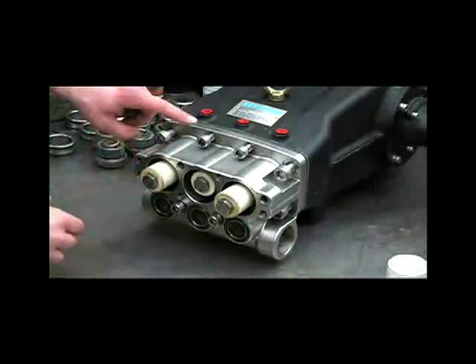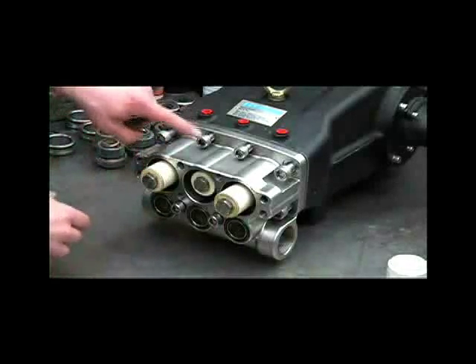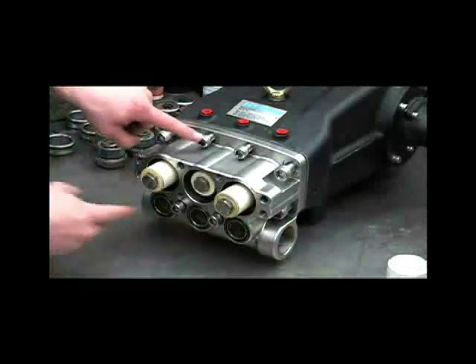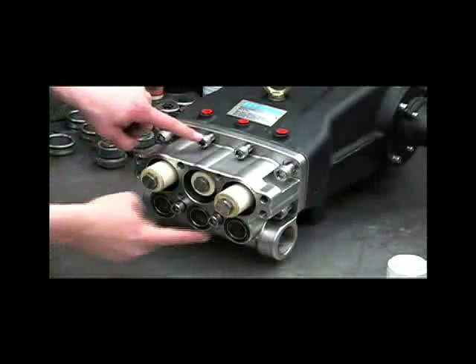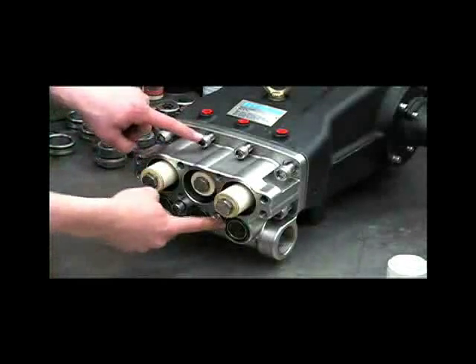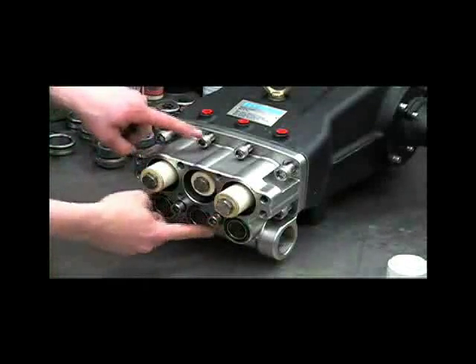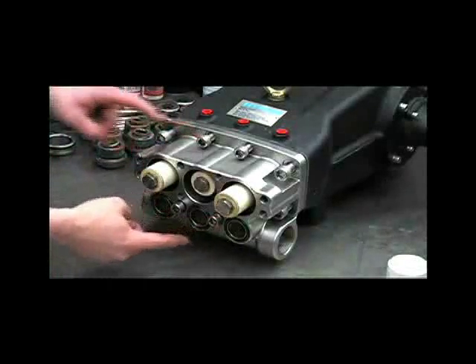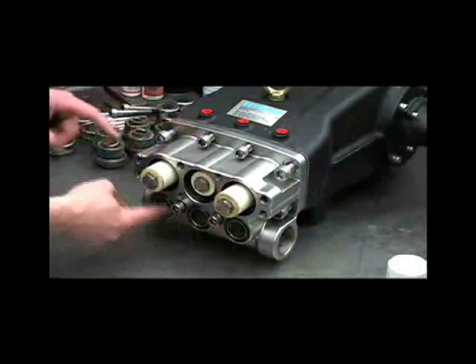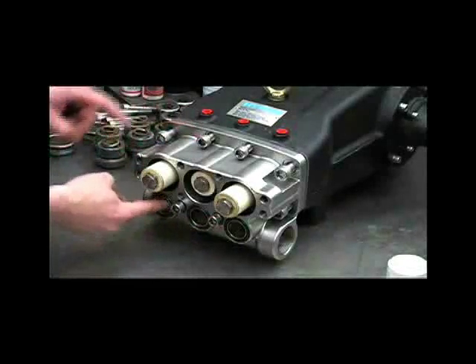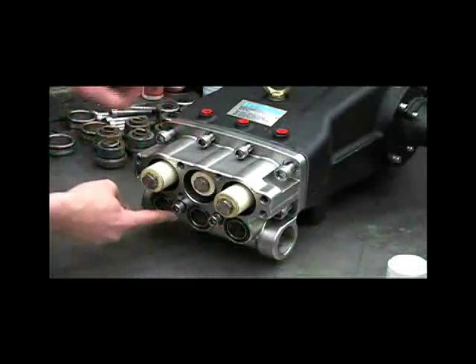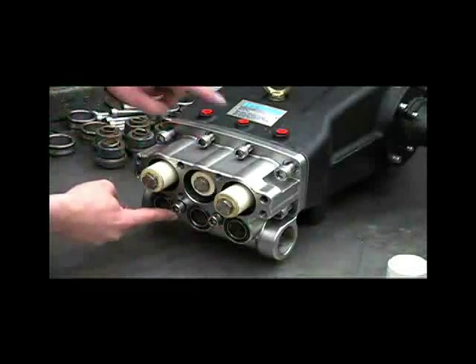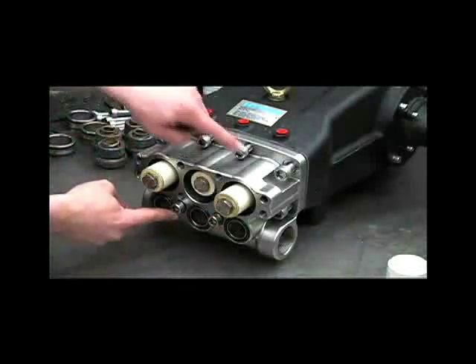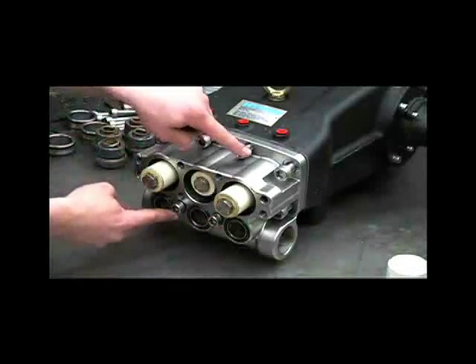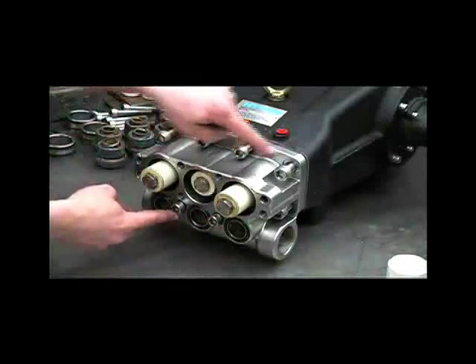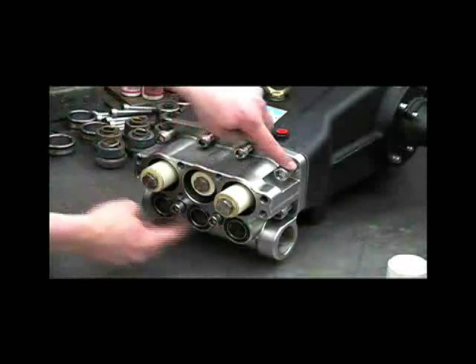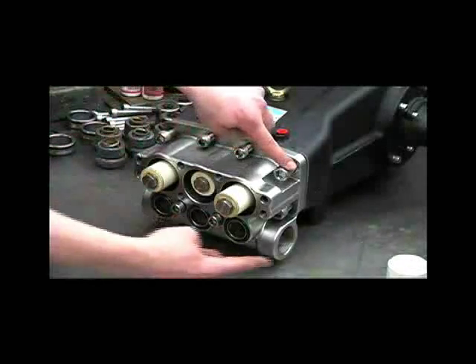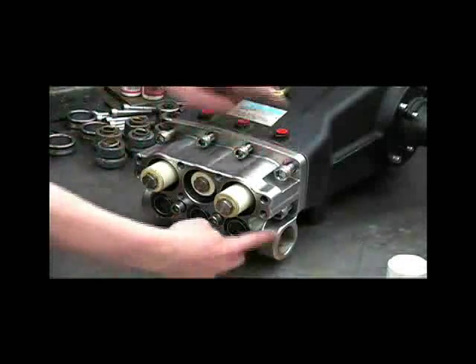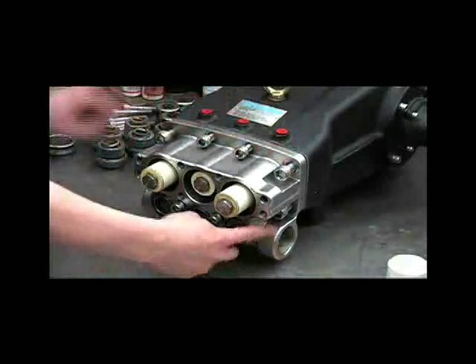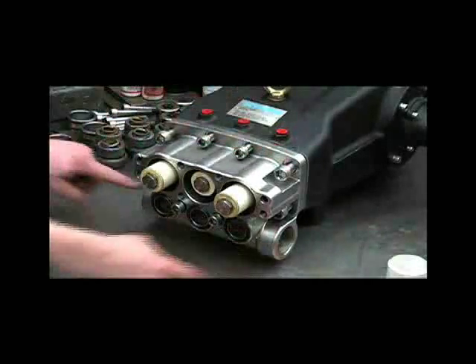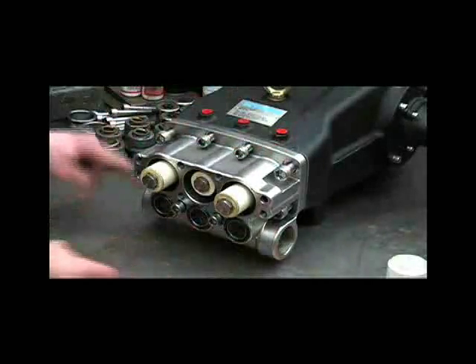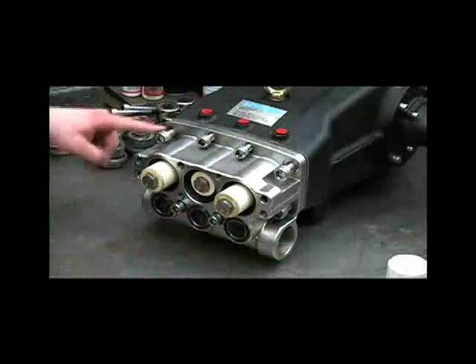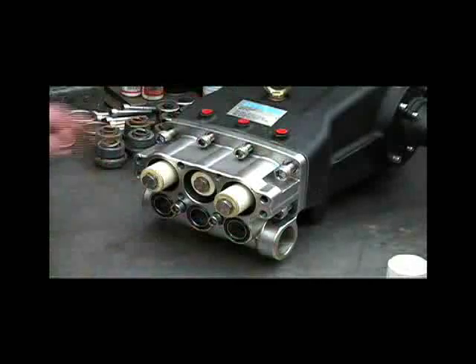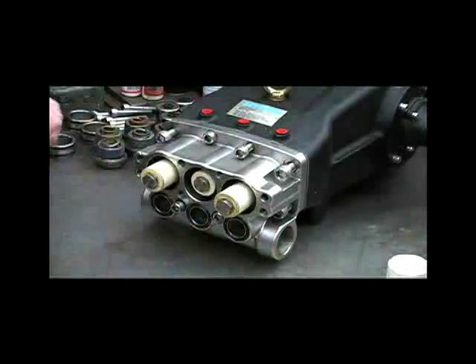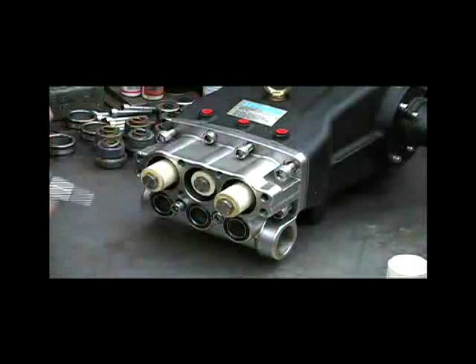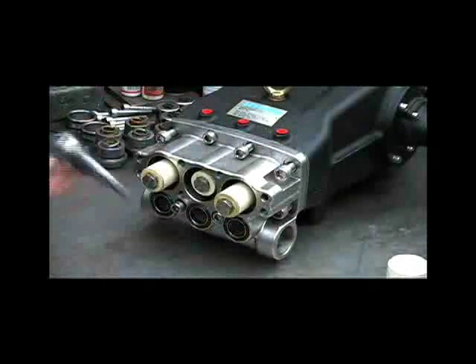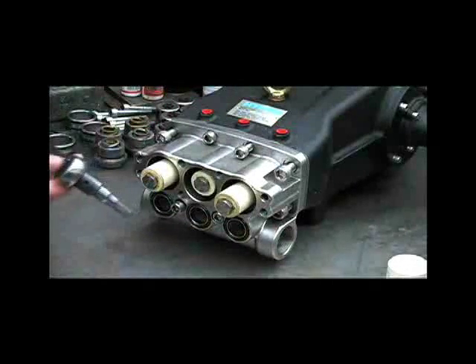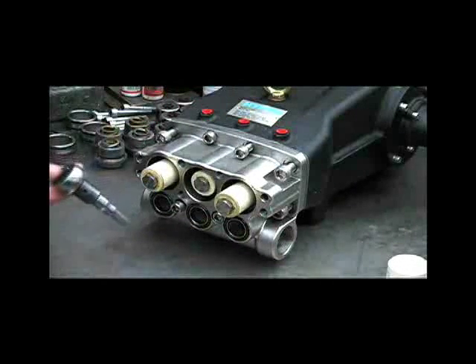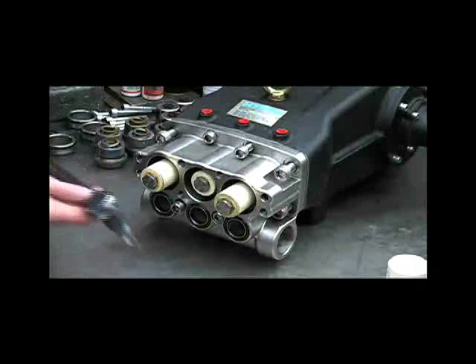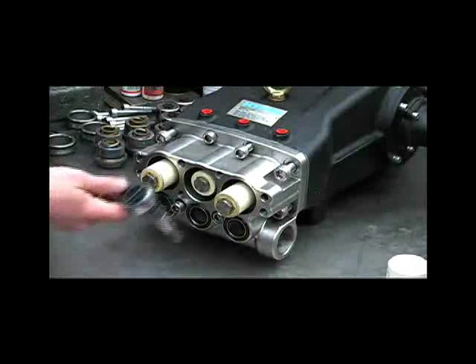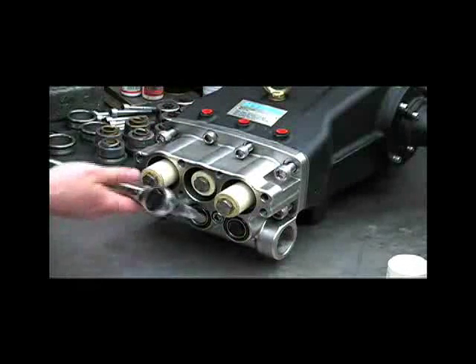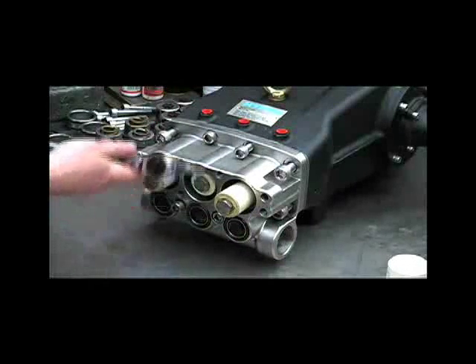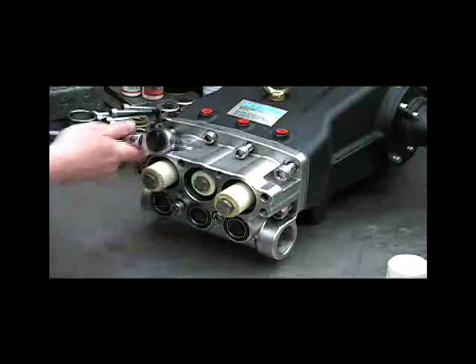The tightening sequence is: one, two, three, four, five, six, seven, eight. Torque the bolts to 40 foot-pounds.